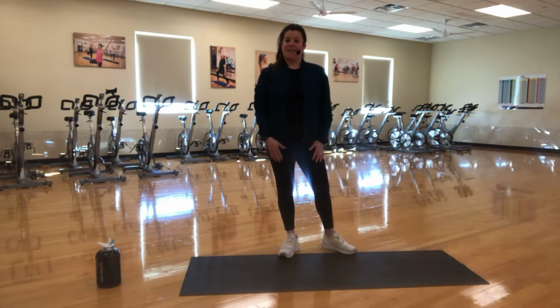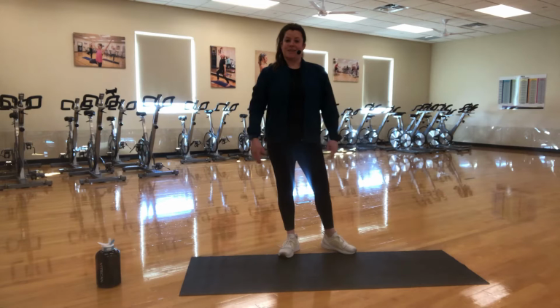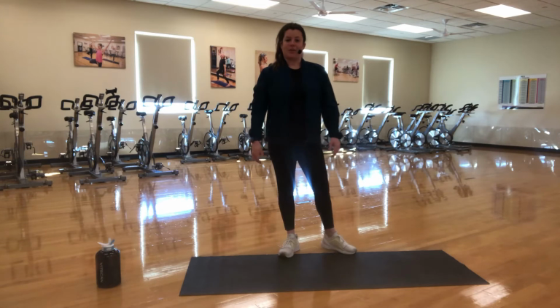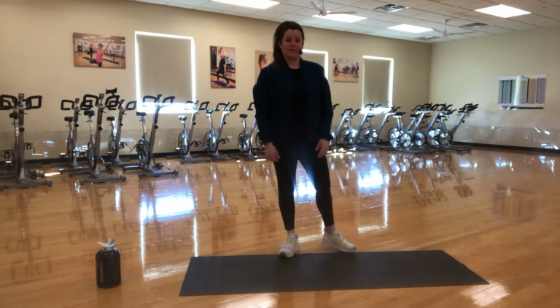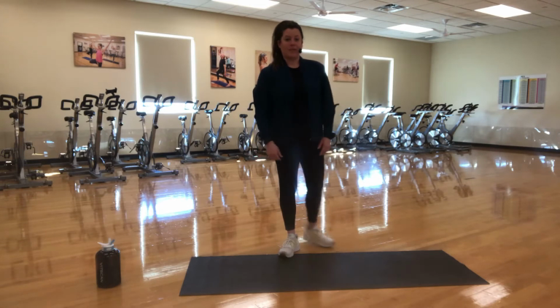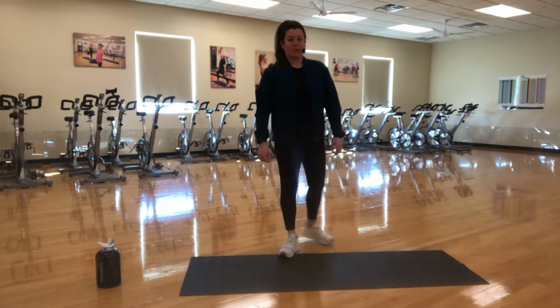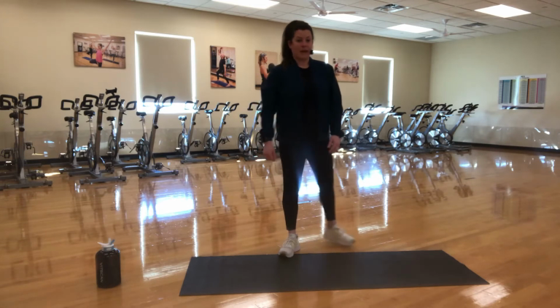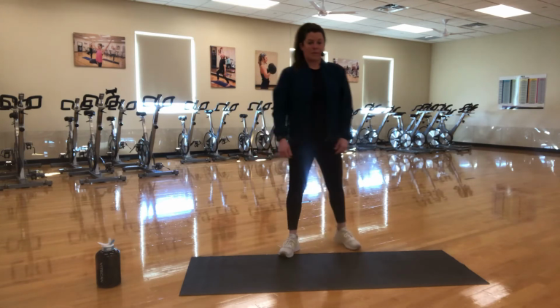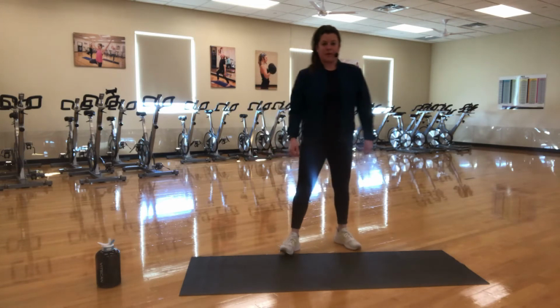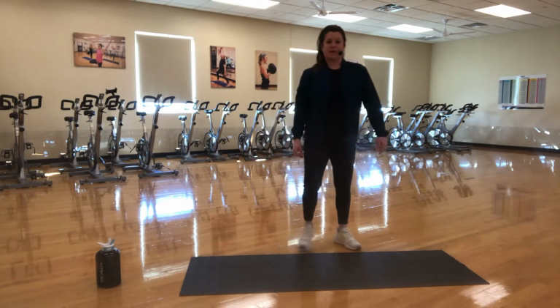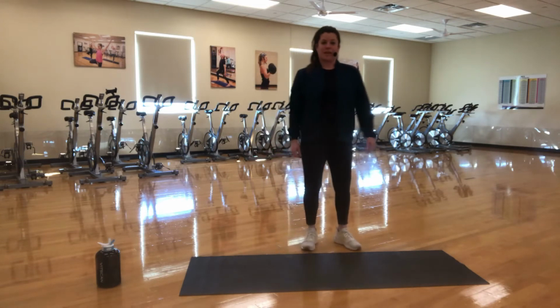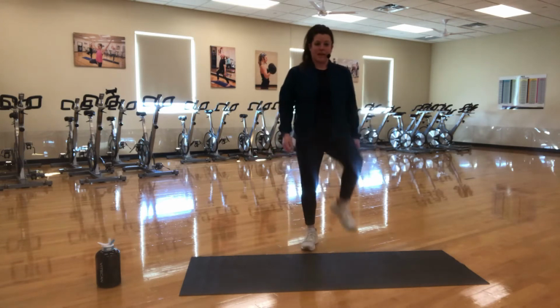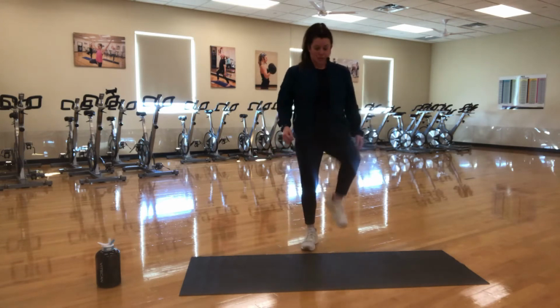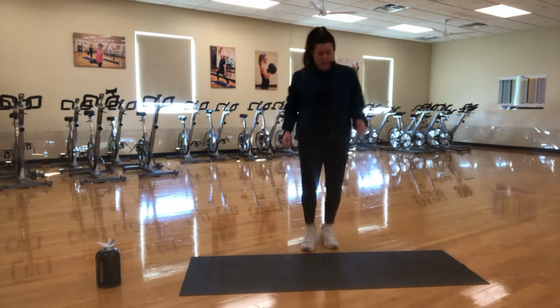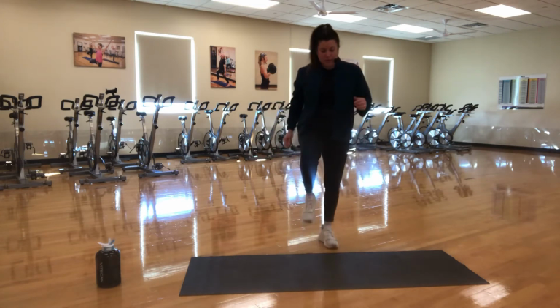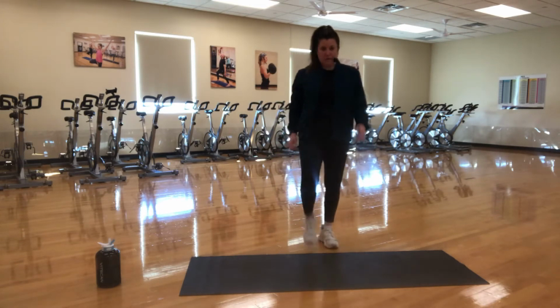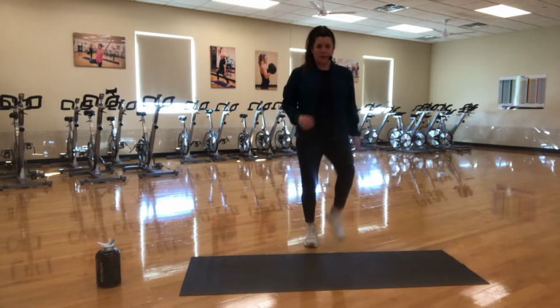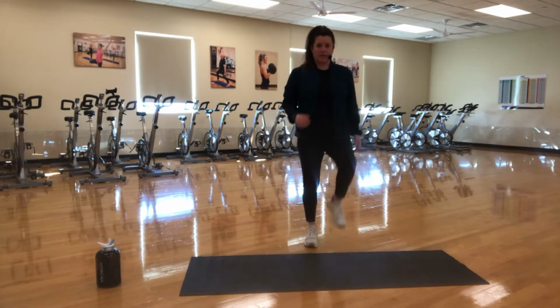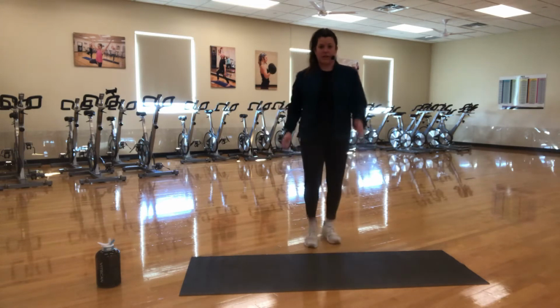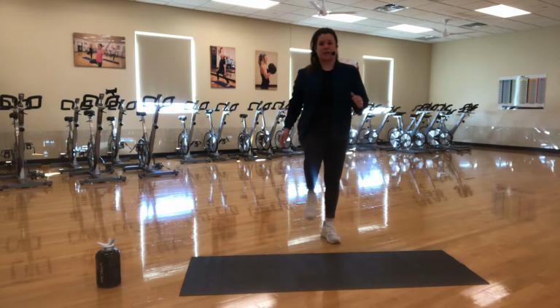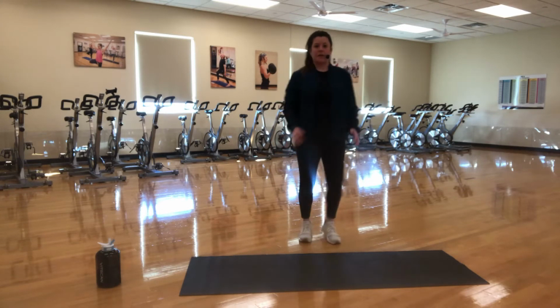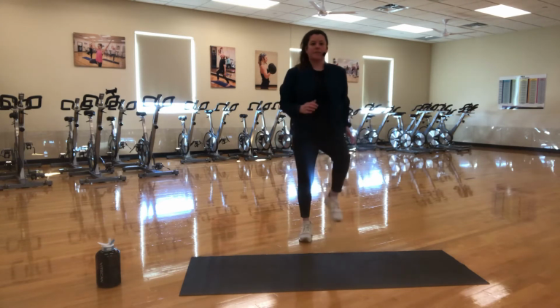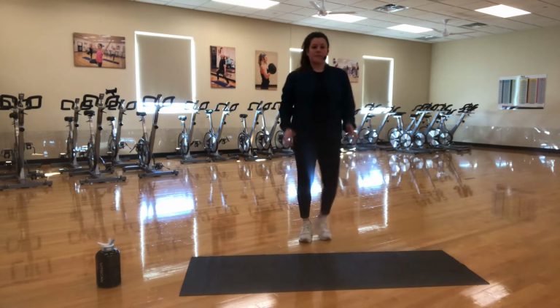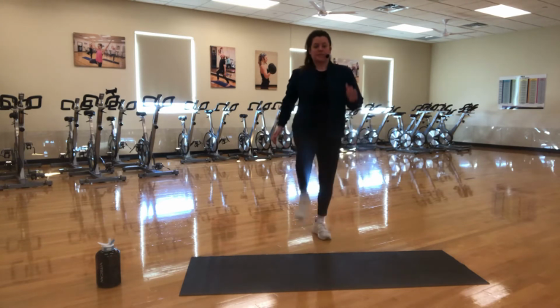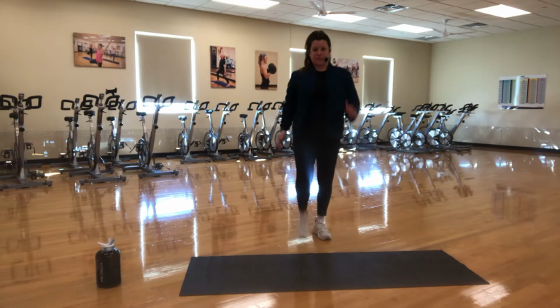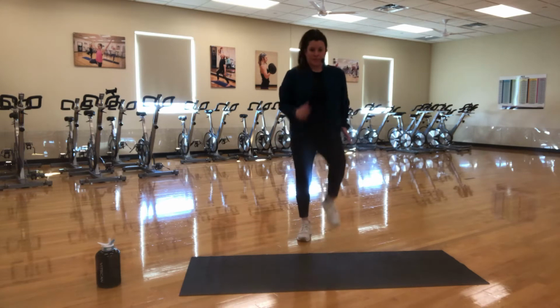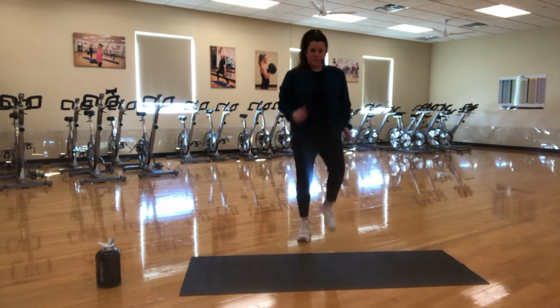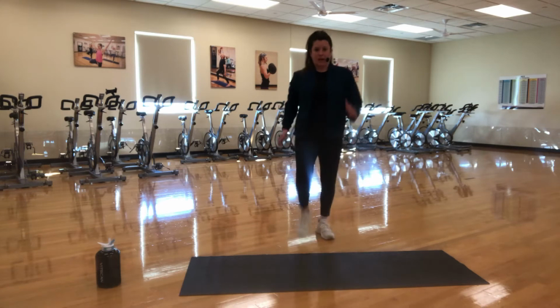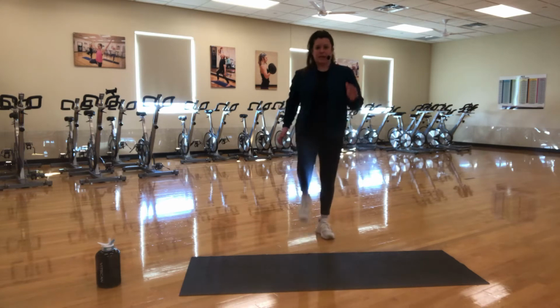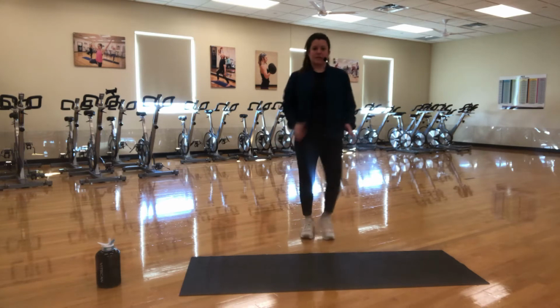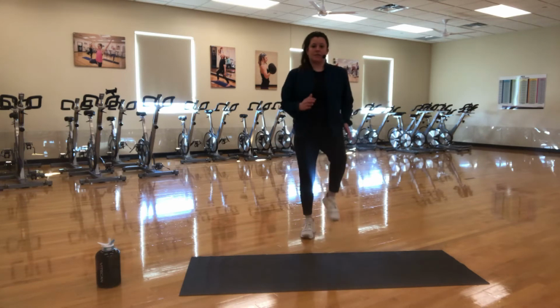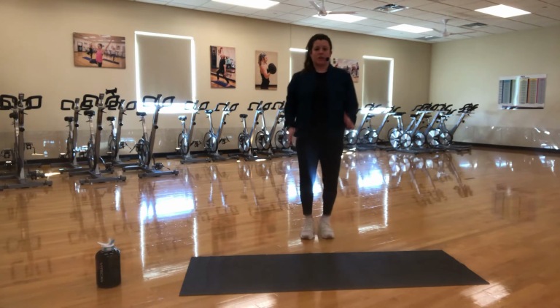If any of you guys are familiar with my muscles in motion class or my stay fit class, this is going to be pretty similar to what you're used to. So low impact, nothing too crazy, but if you feel like you need to ramp it up, I will always give you some options. So let's get warmed up here. We're going to take it into a march first. Nice, easy march.